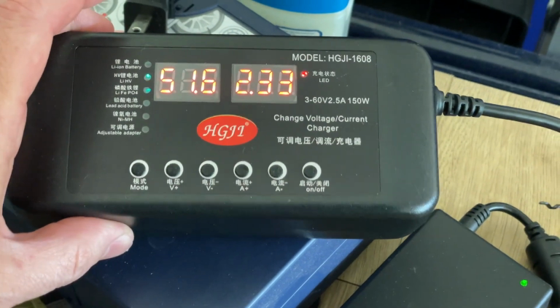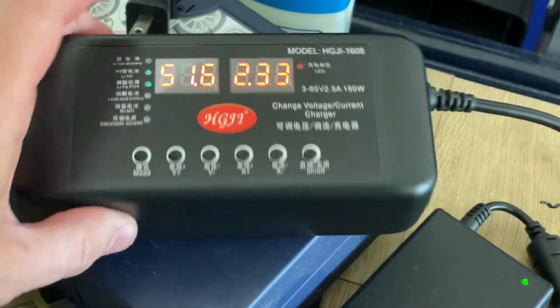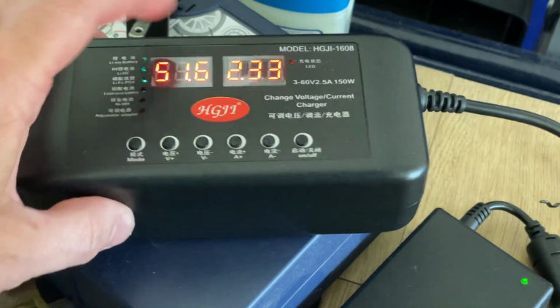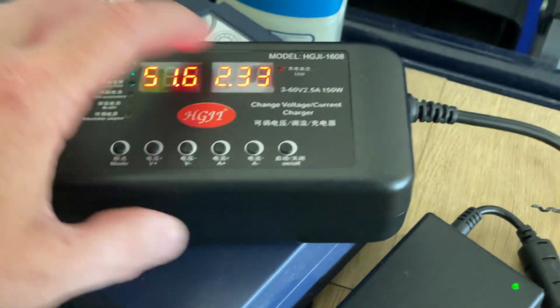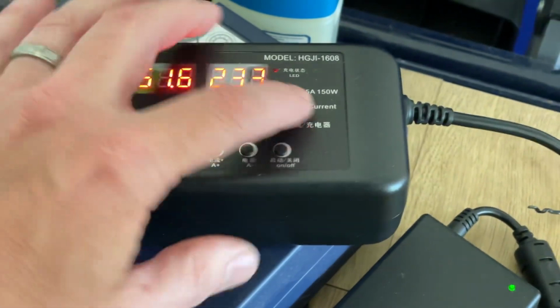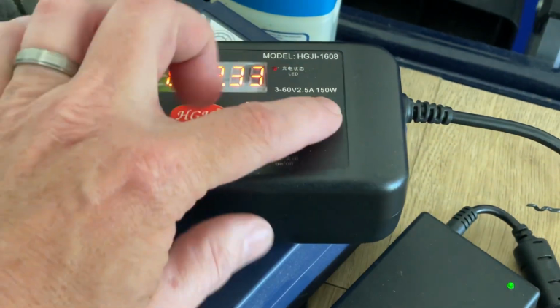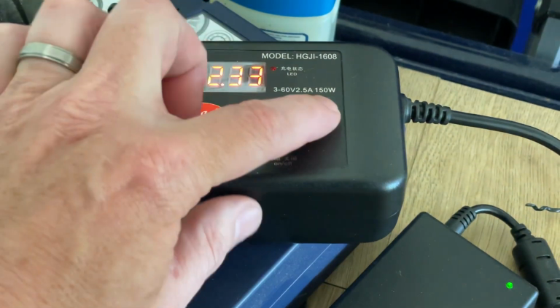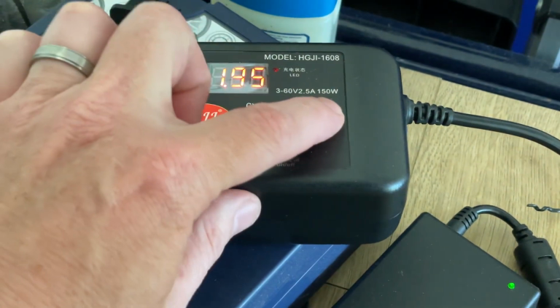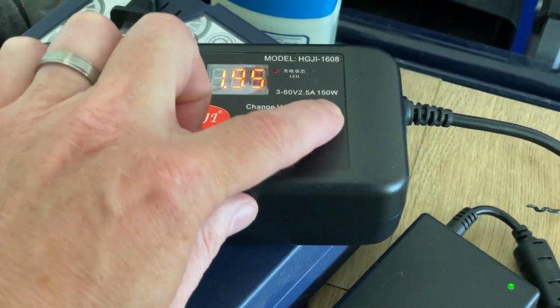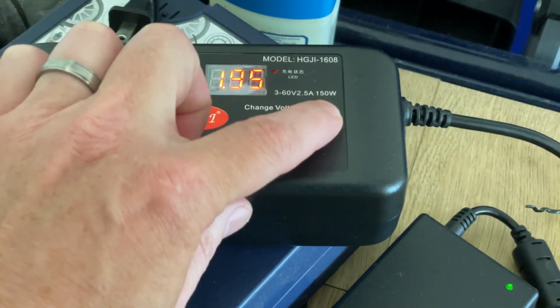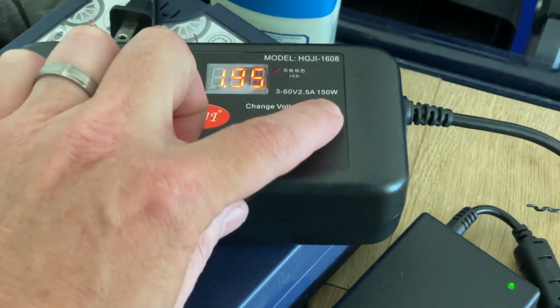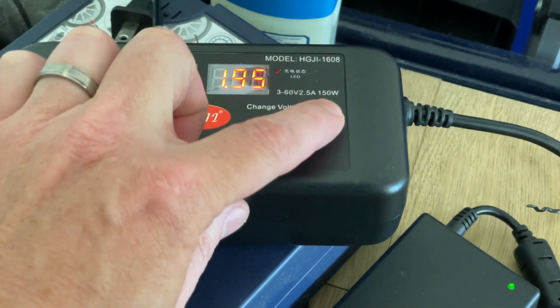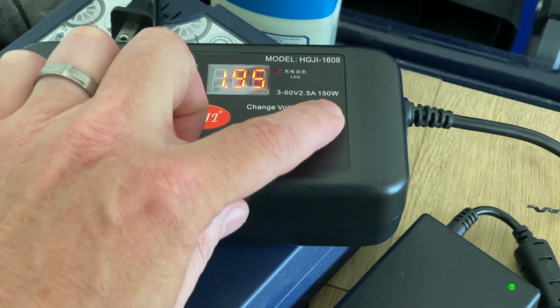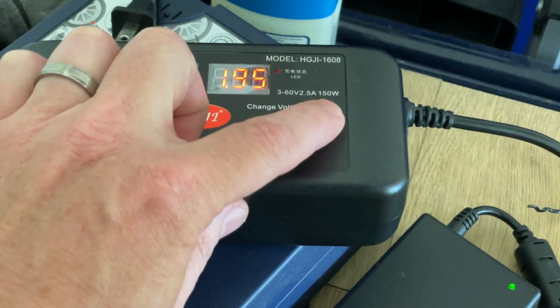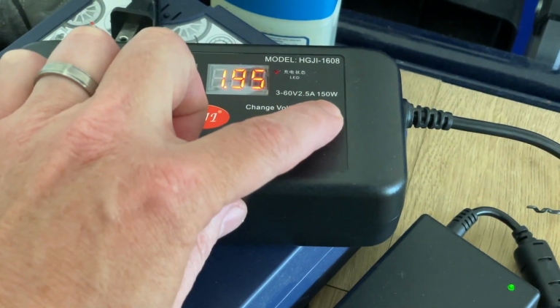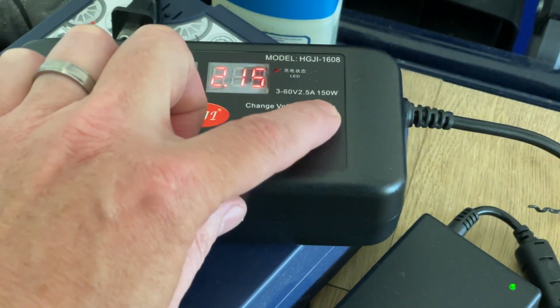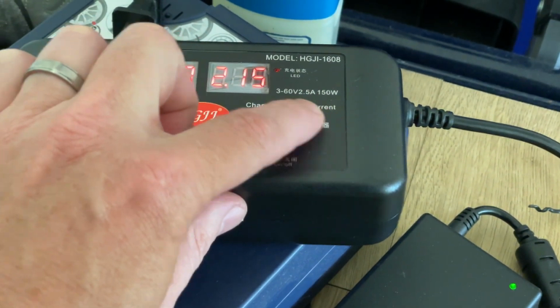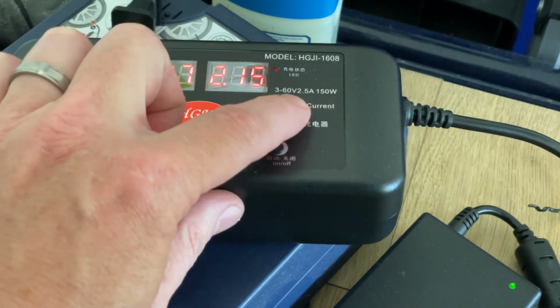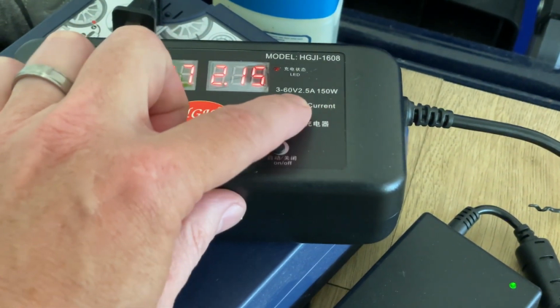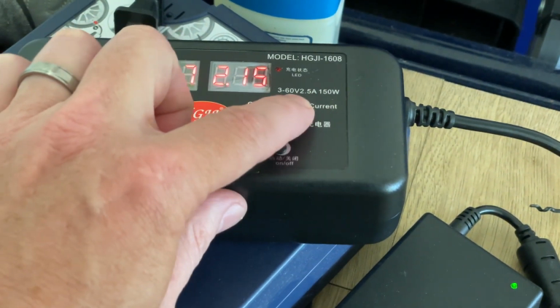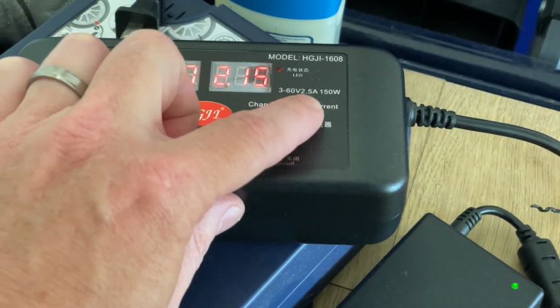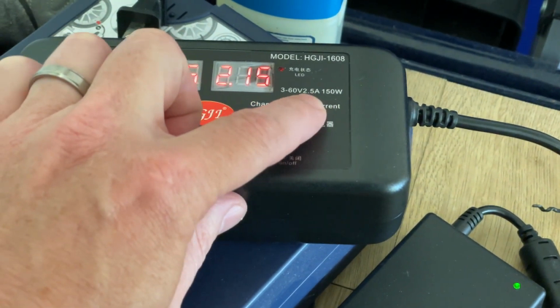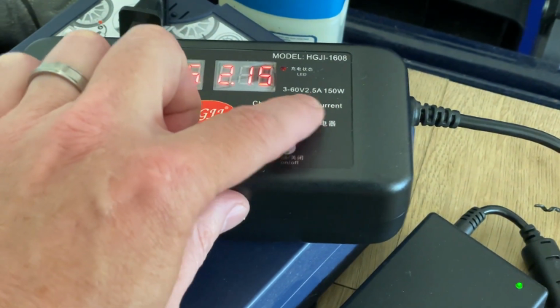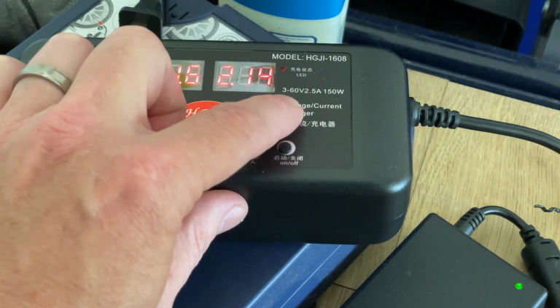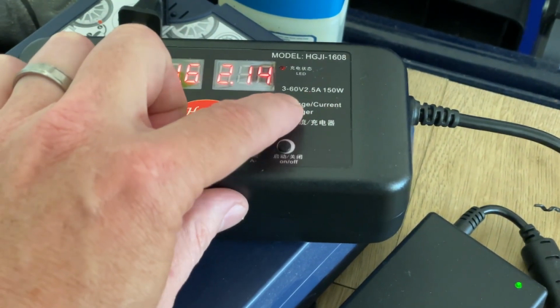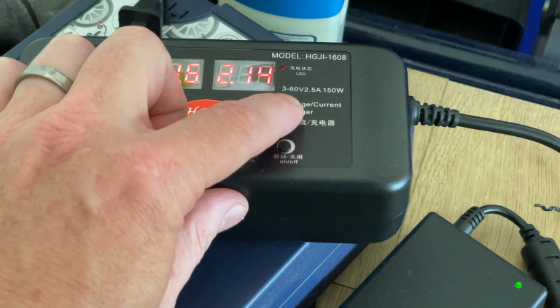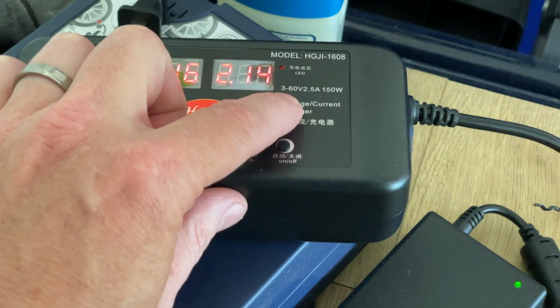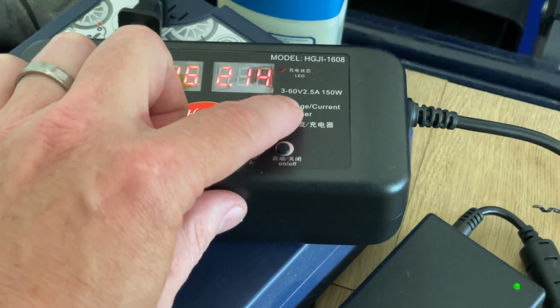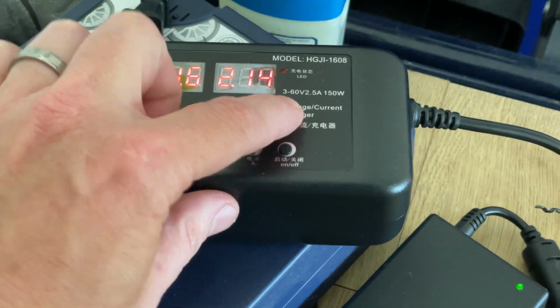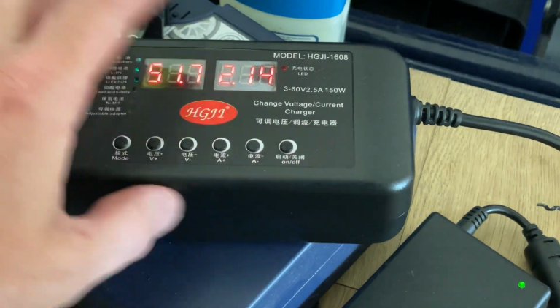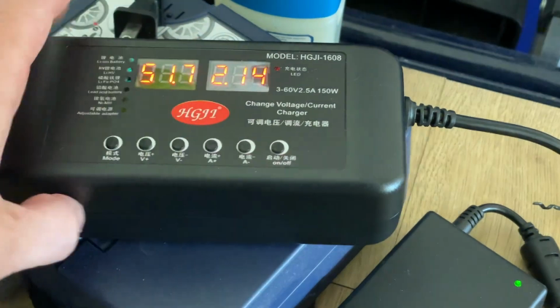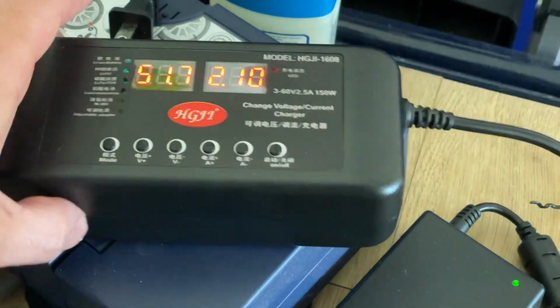It's limited to 150 watts, two and a half amps, up to 60 volts.